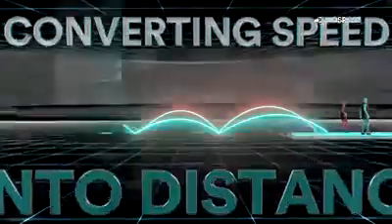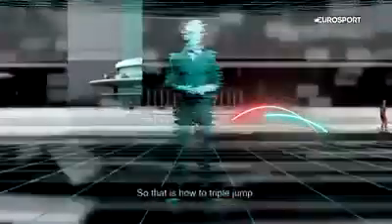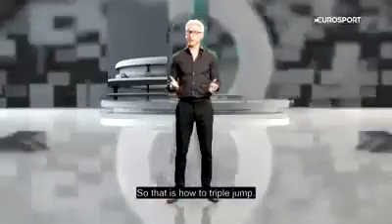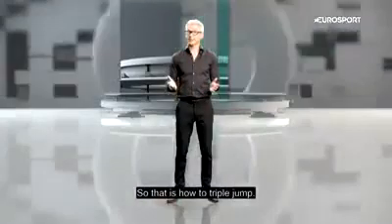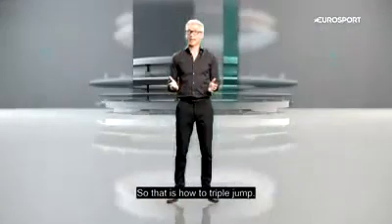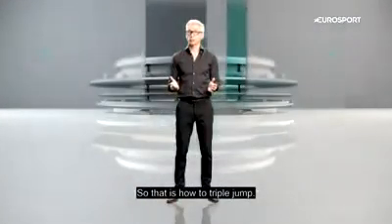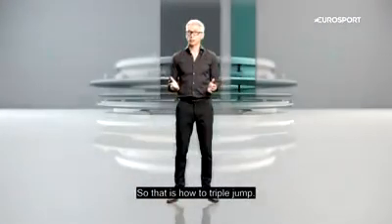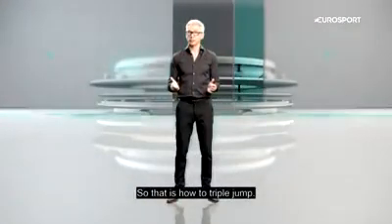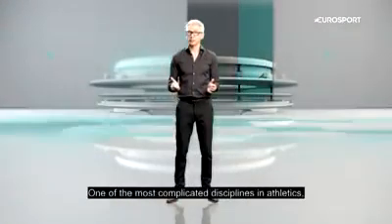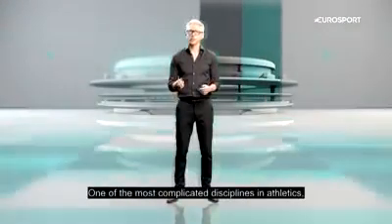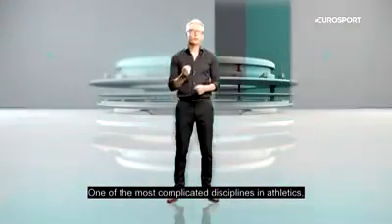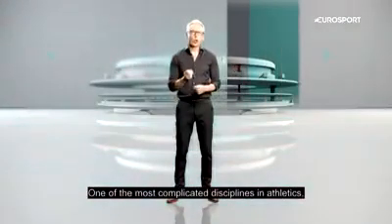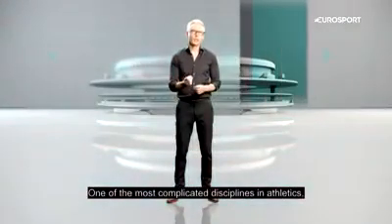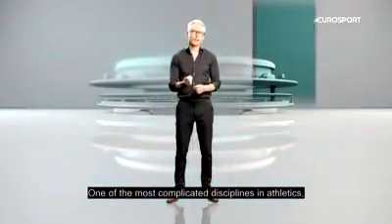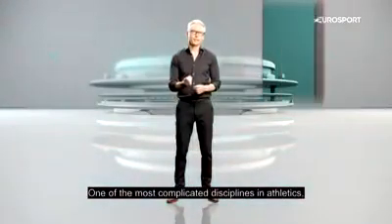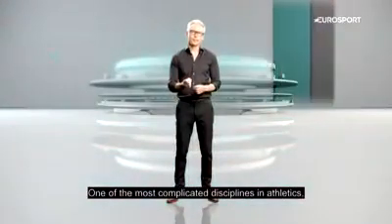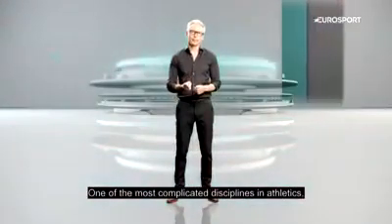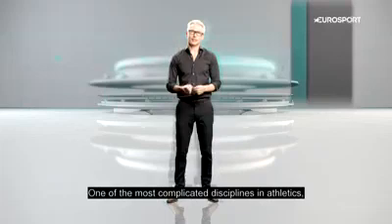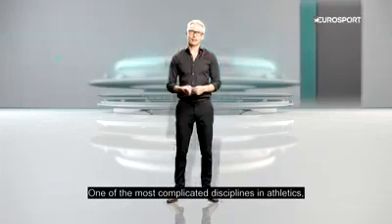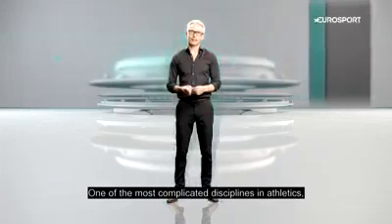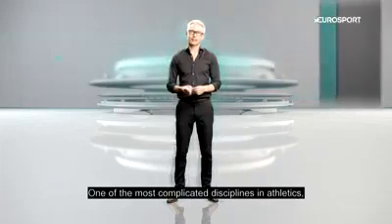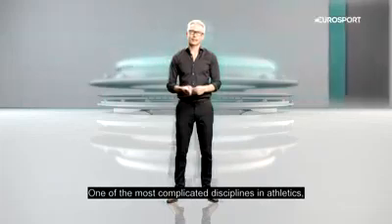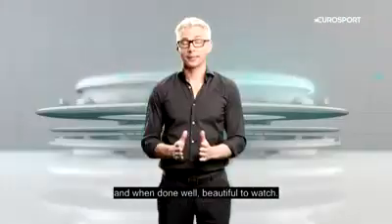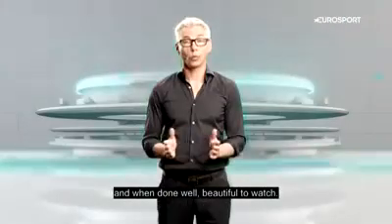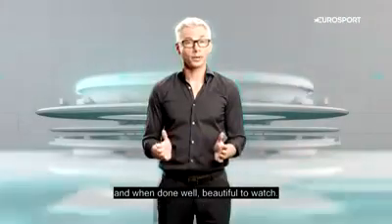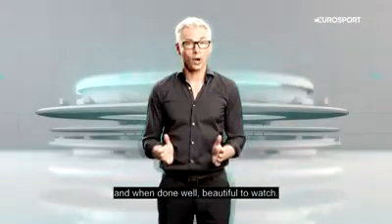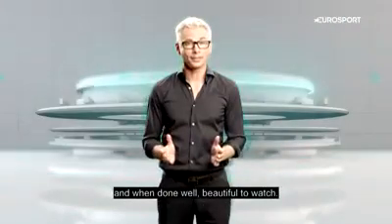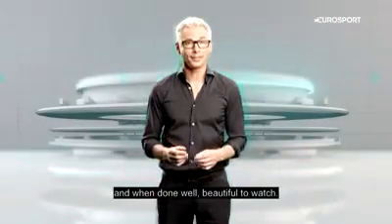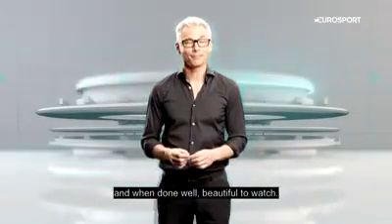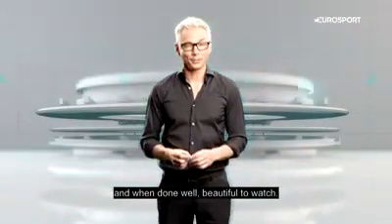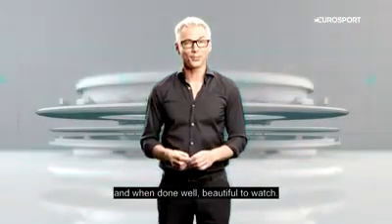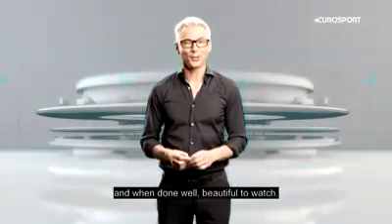So that is how to triple jump, one of the most complicated disciplines in athletics. And when done well, beautiful to watch.